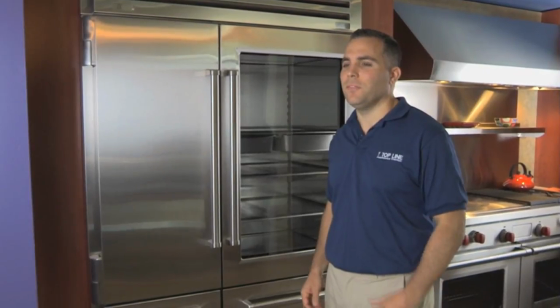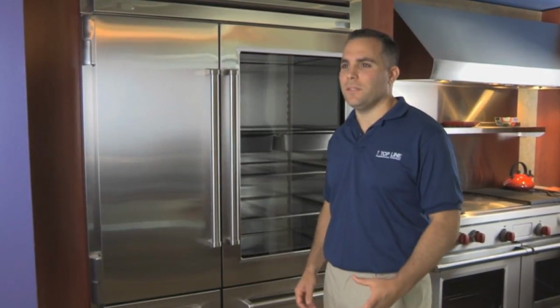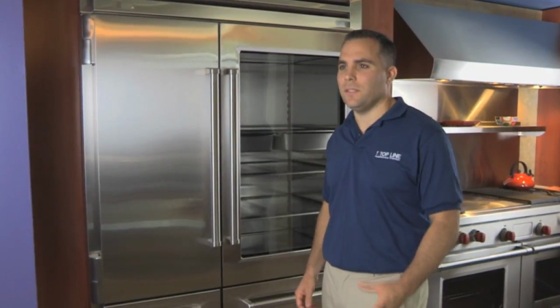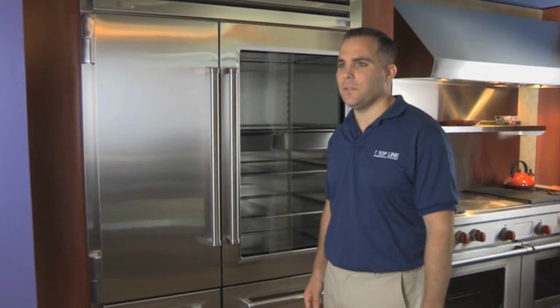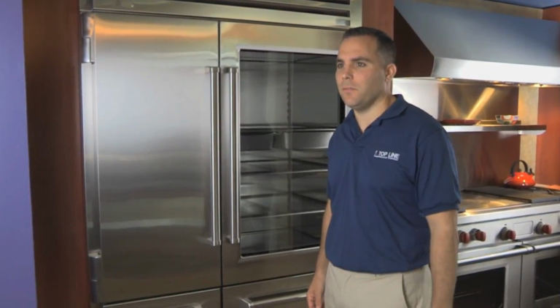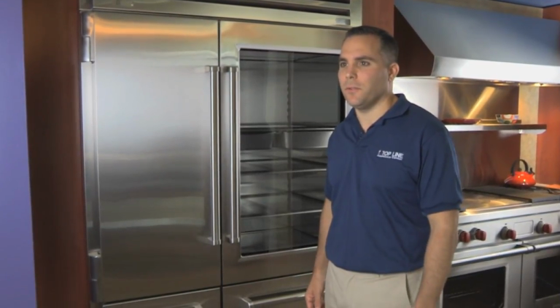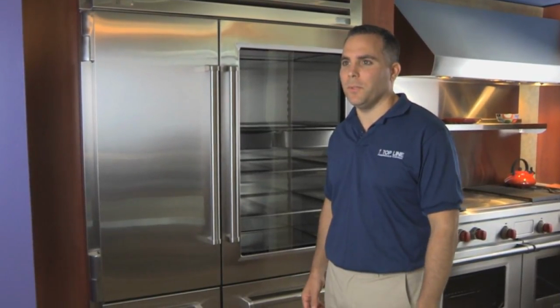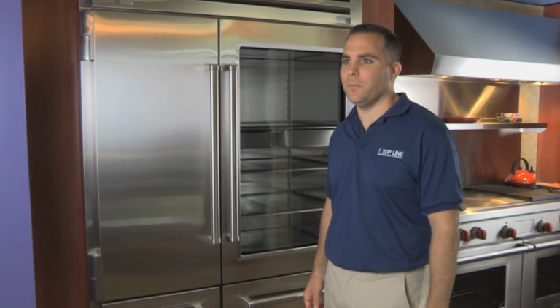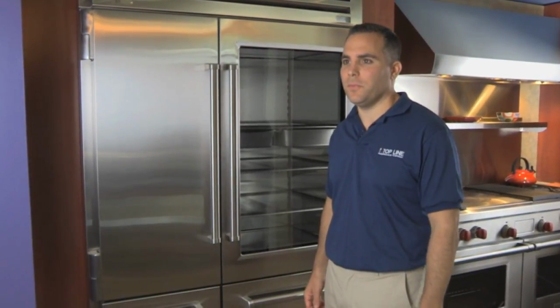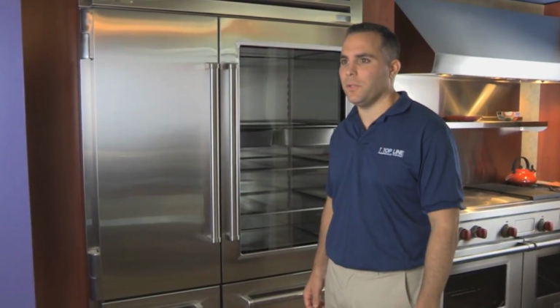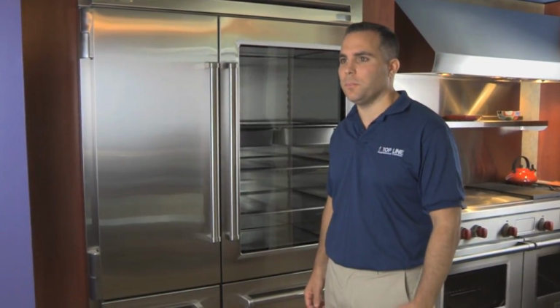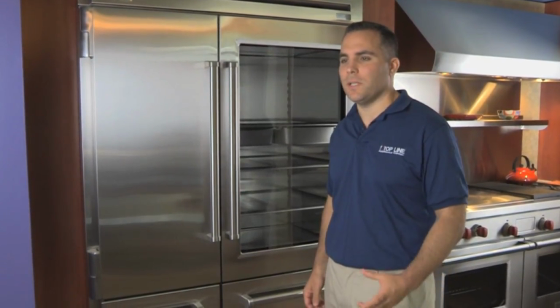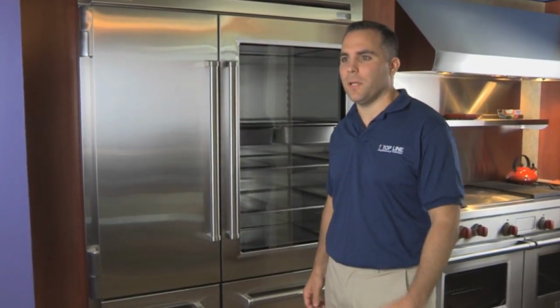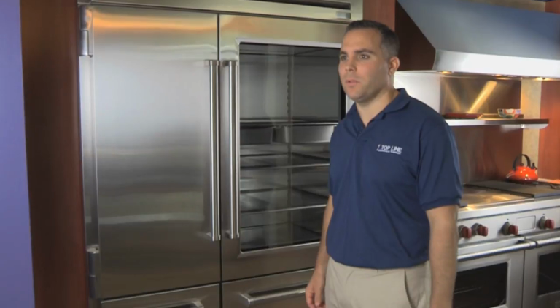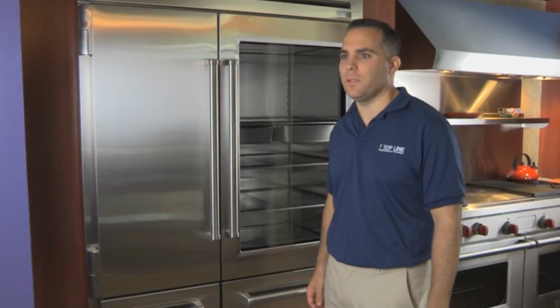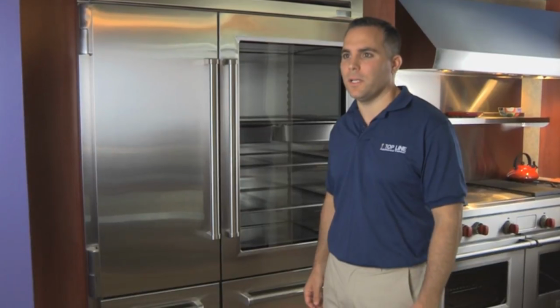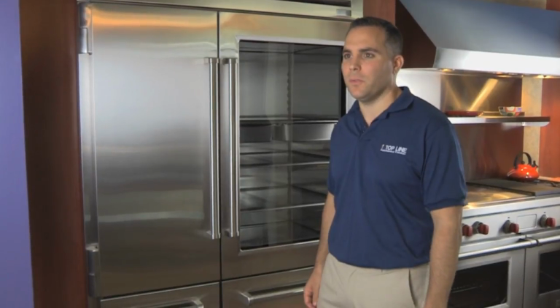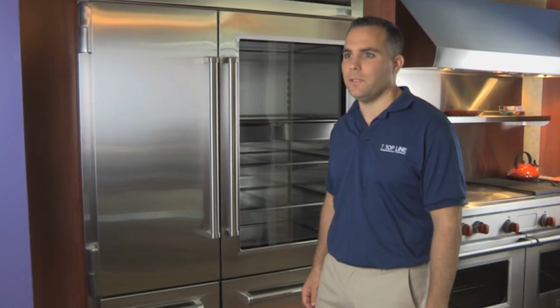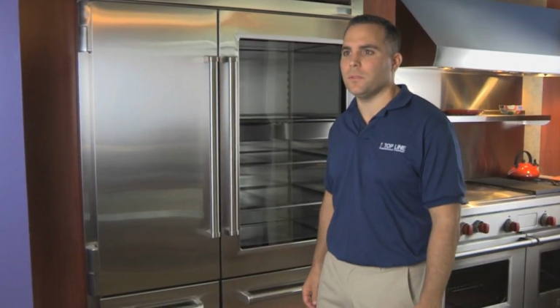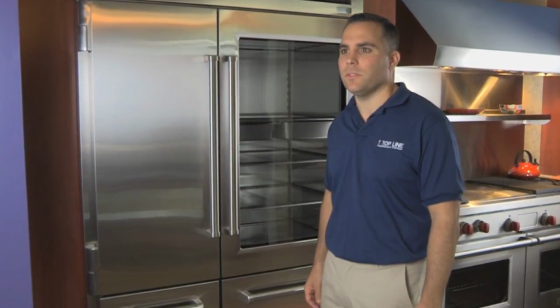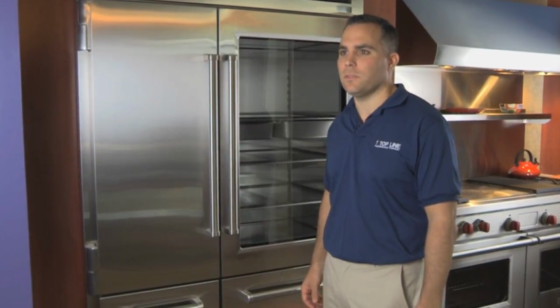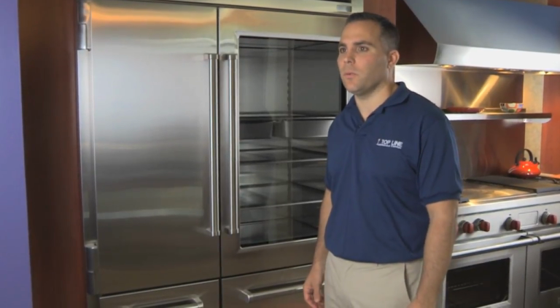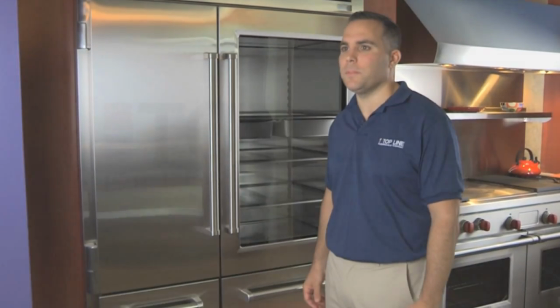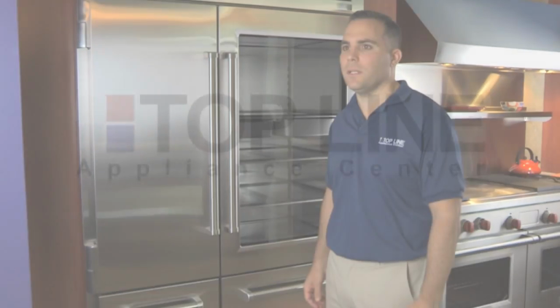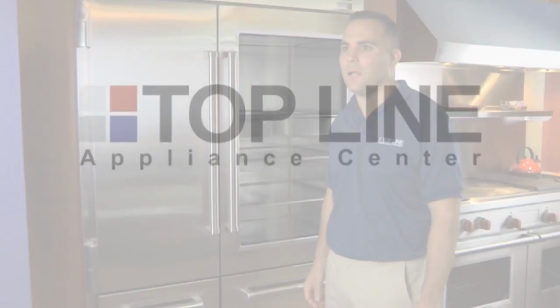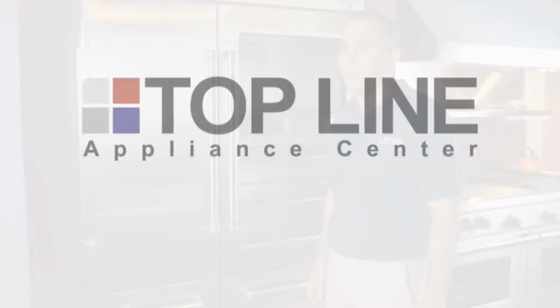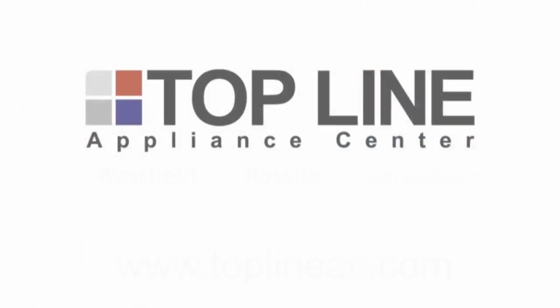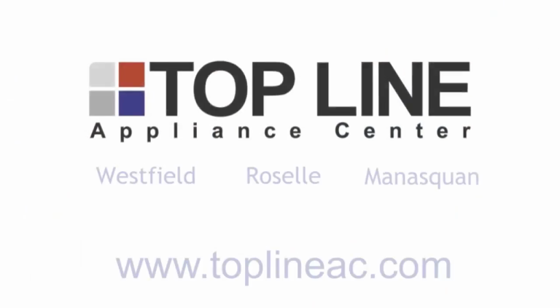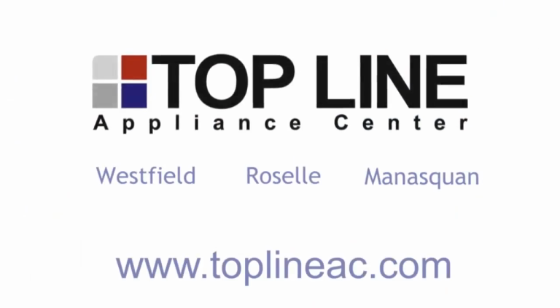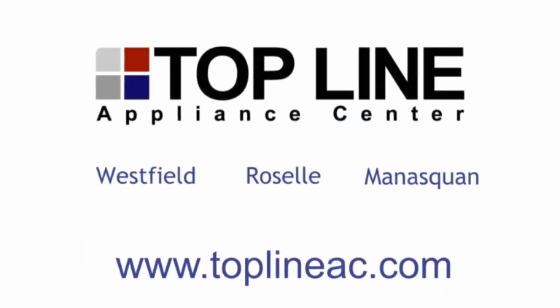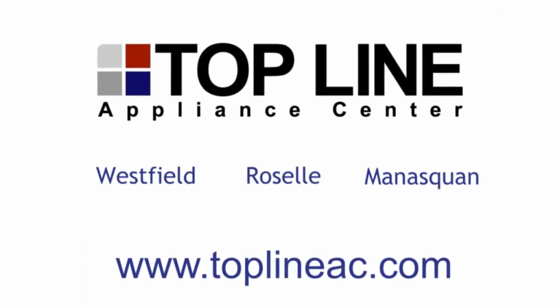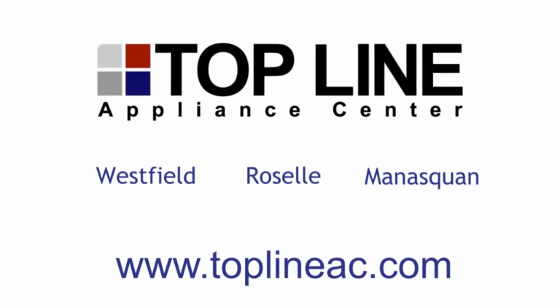If you'd like to see this or any of our other built-in refrigerators, please stop by one of our designer locations or visit us on our website at toplineac.com.